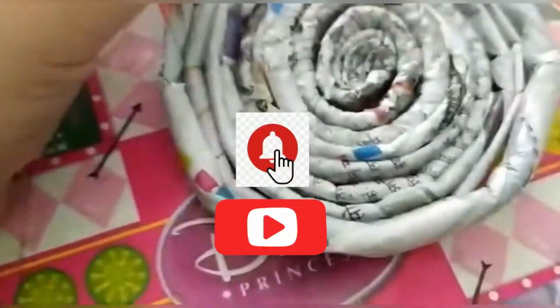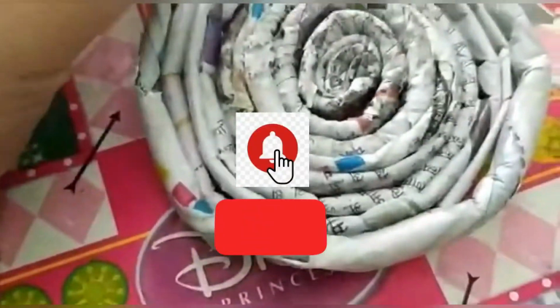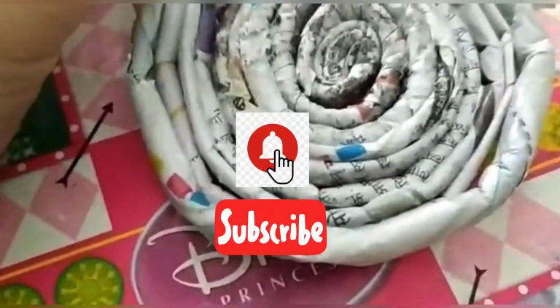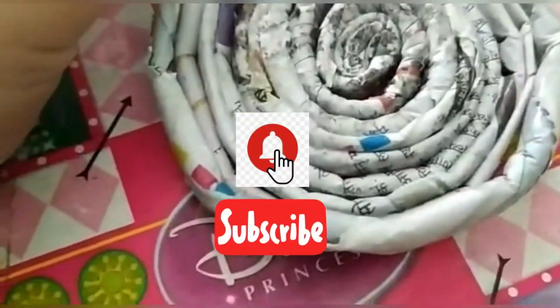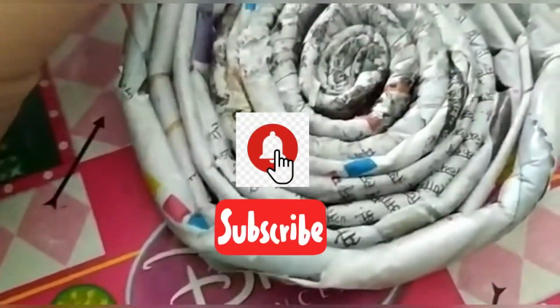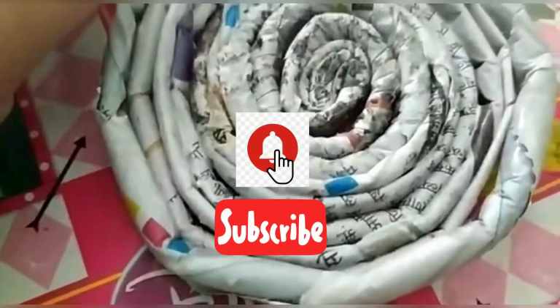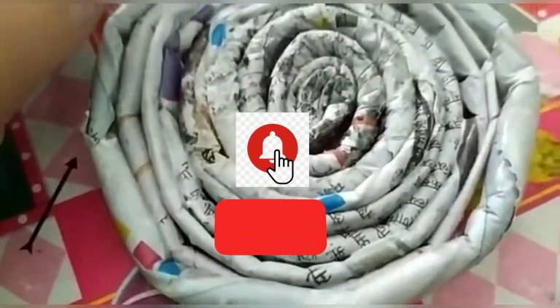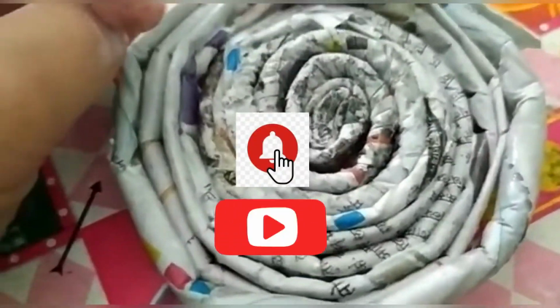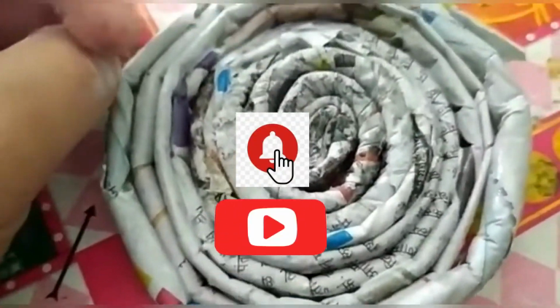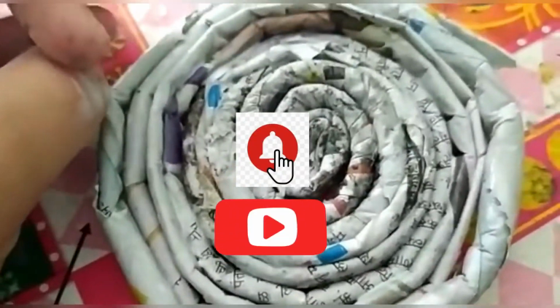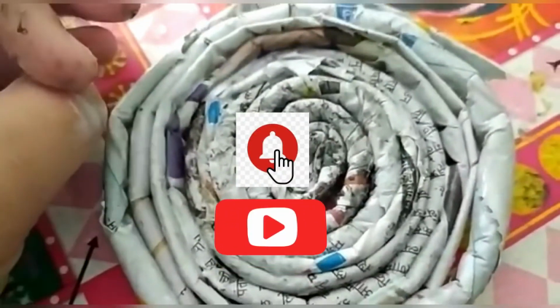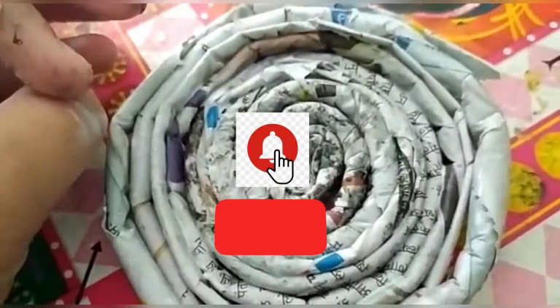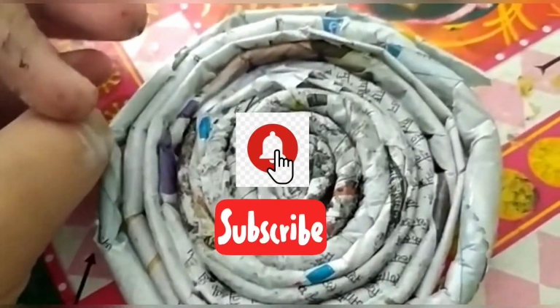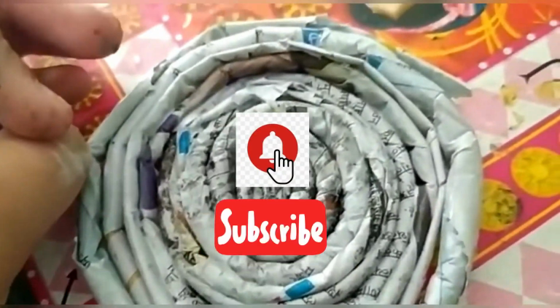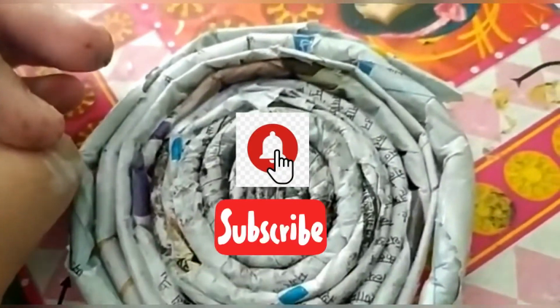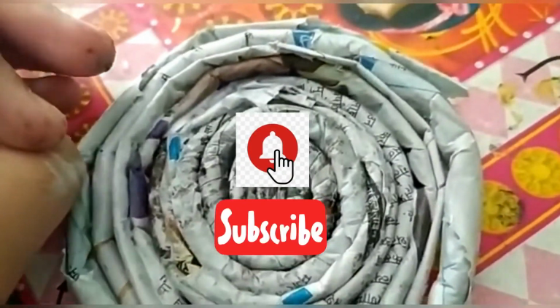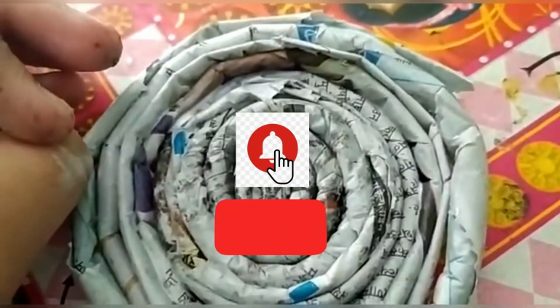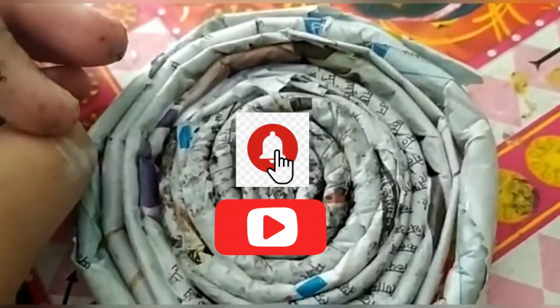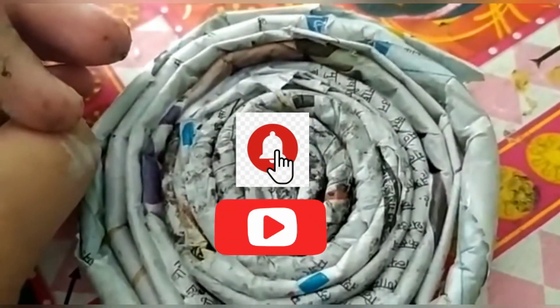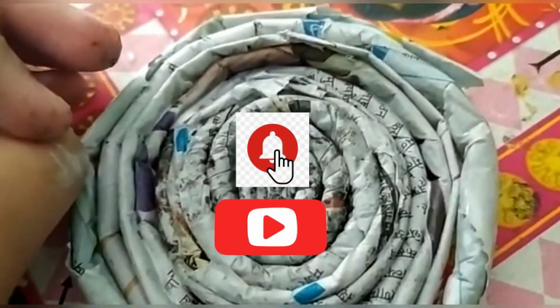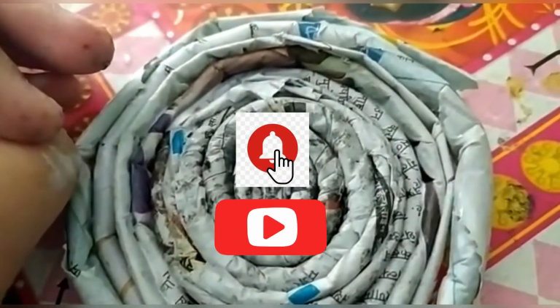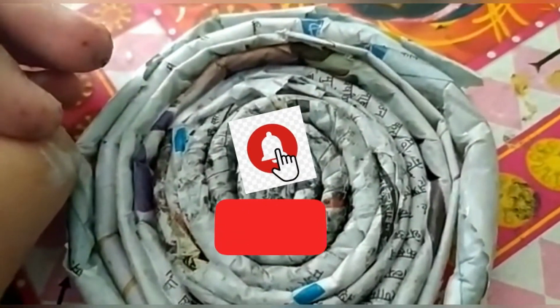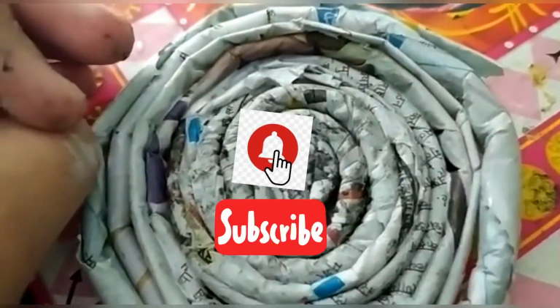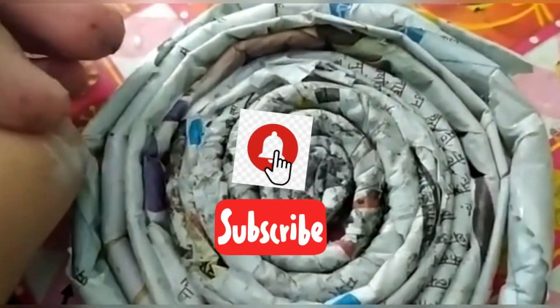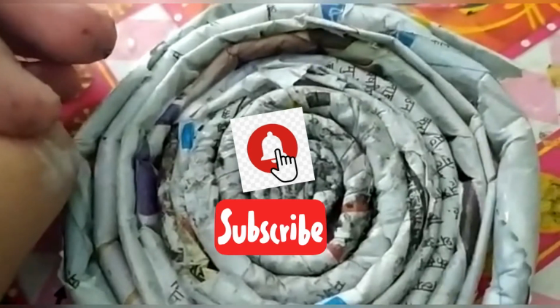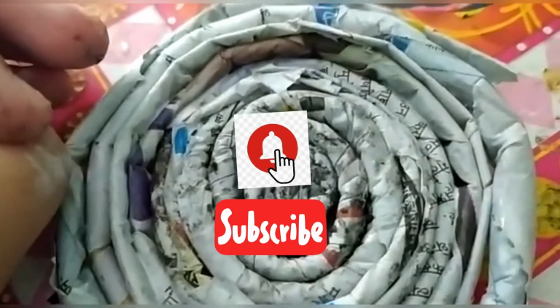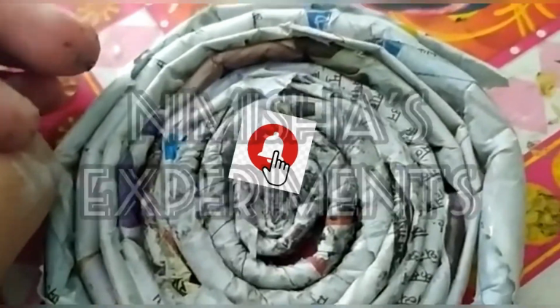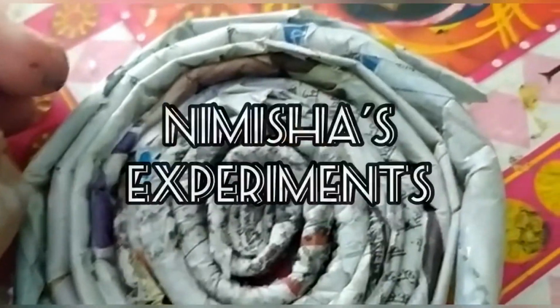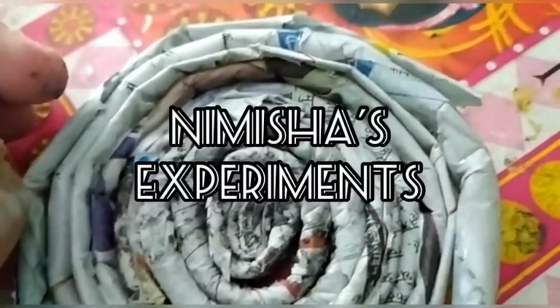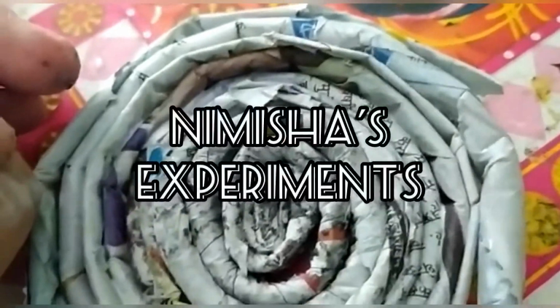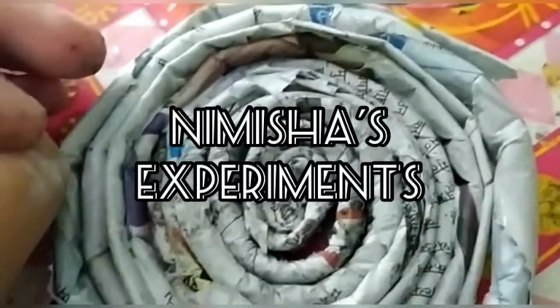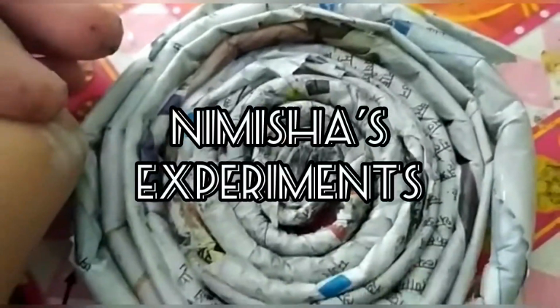Guys, if you like my video please like, subscribe to my channel and press the bell icon. Thank you and bye bye.